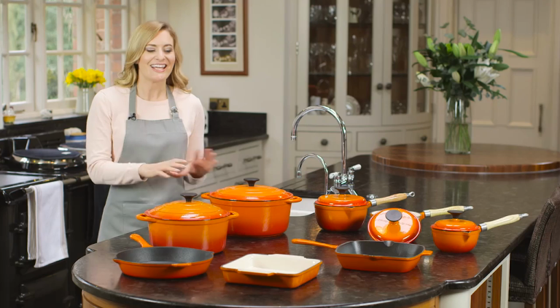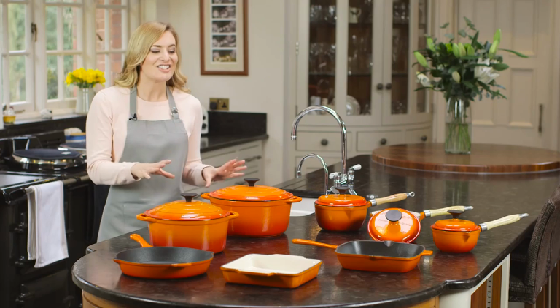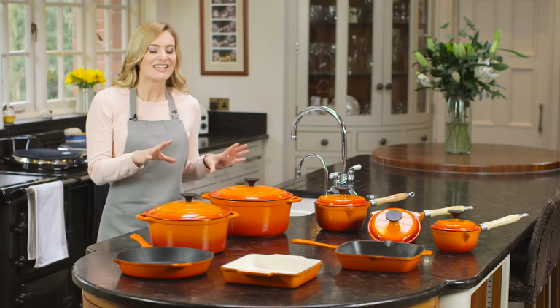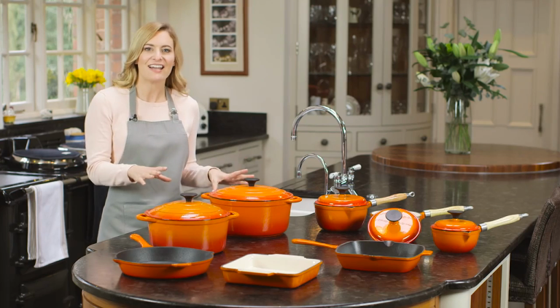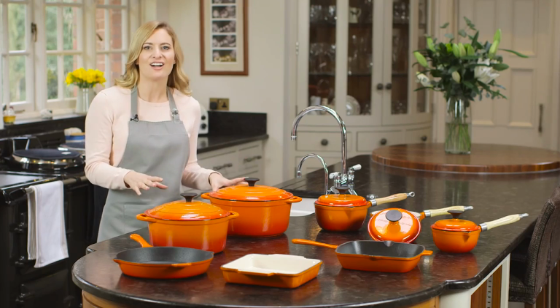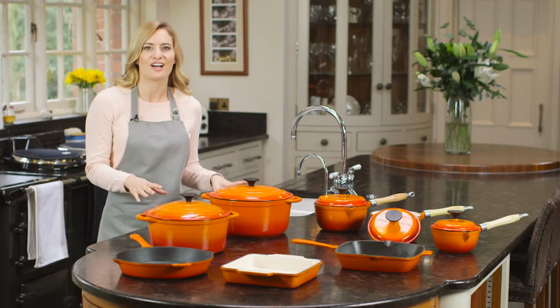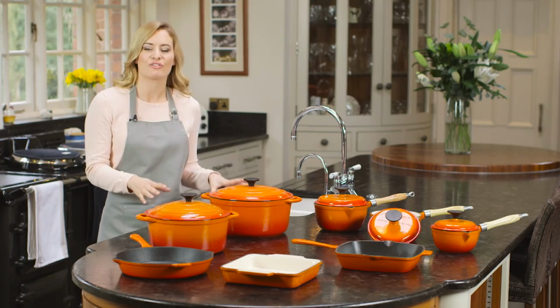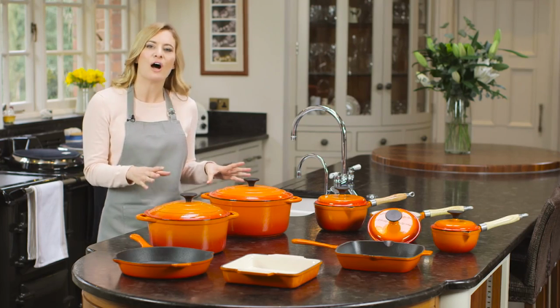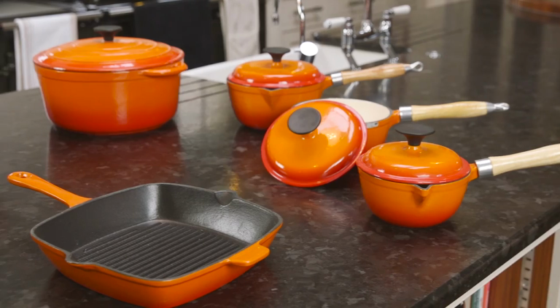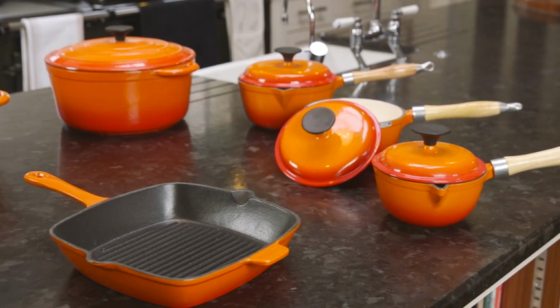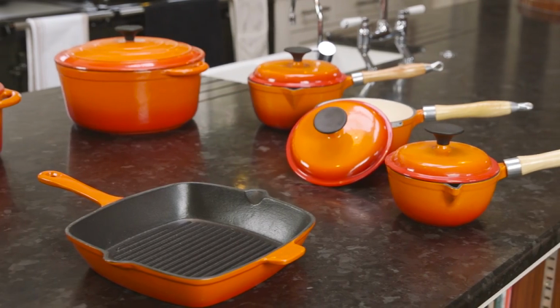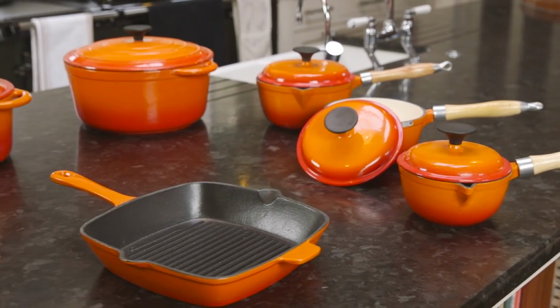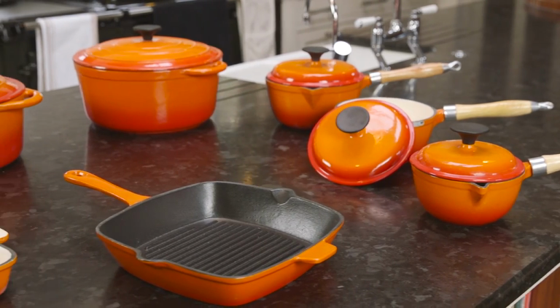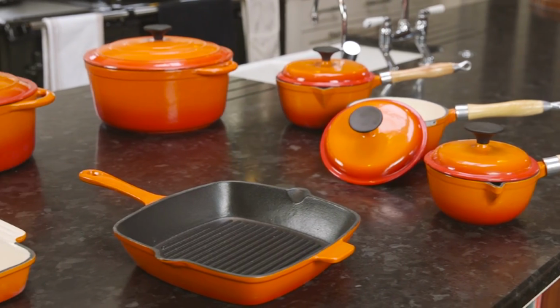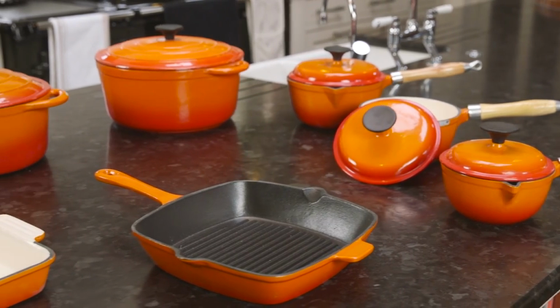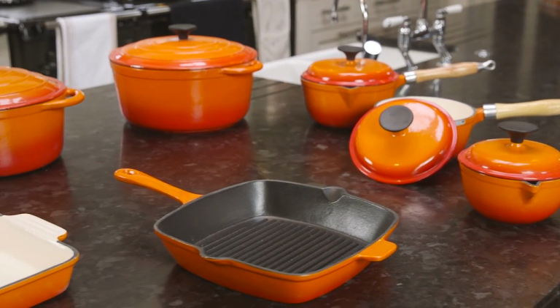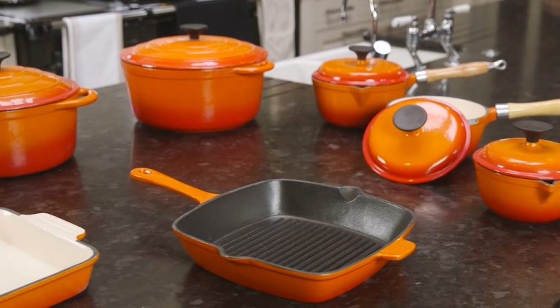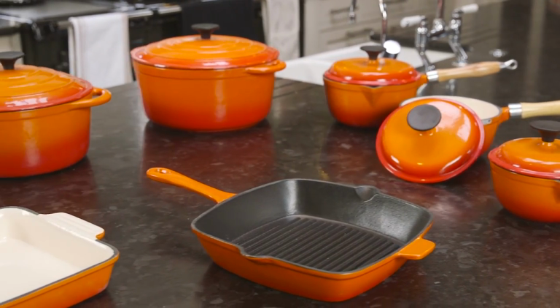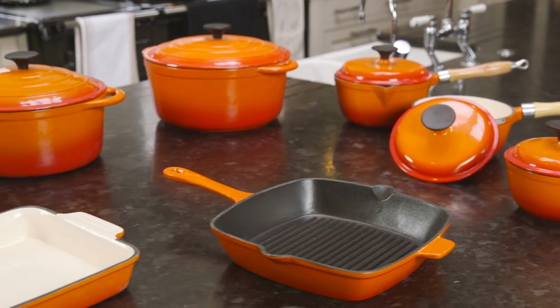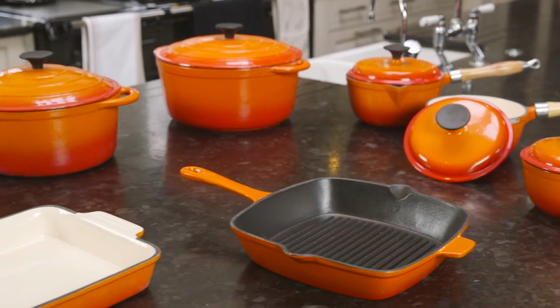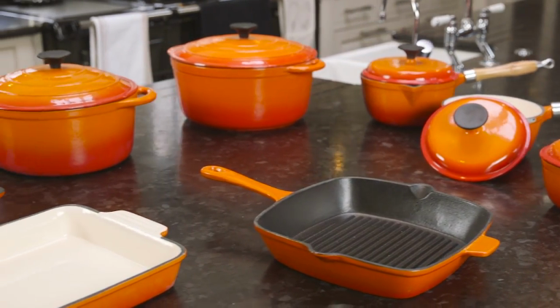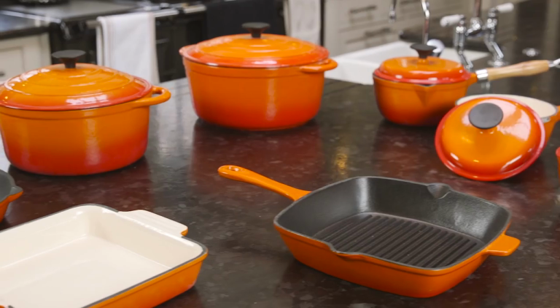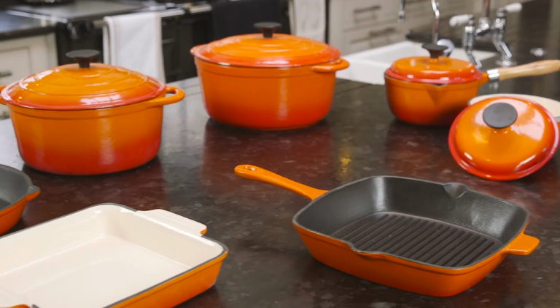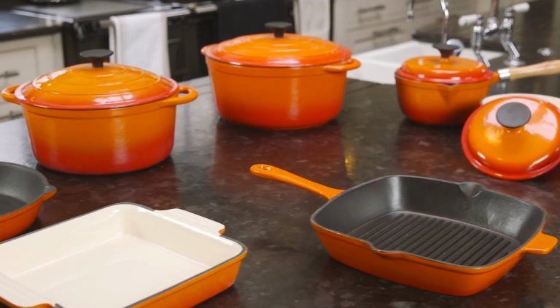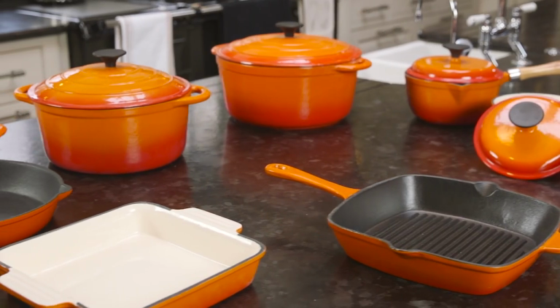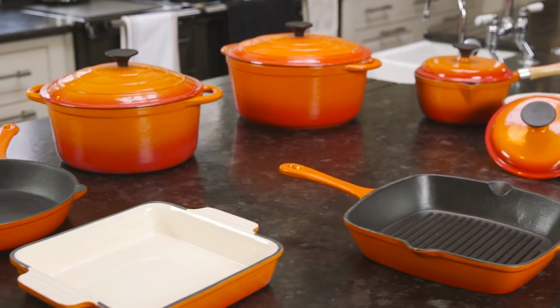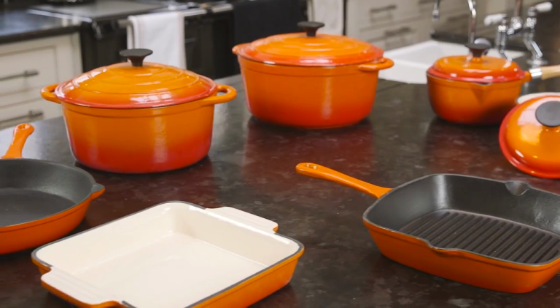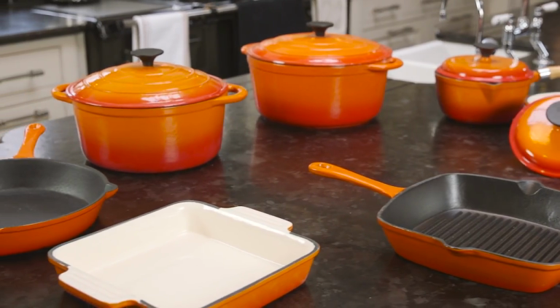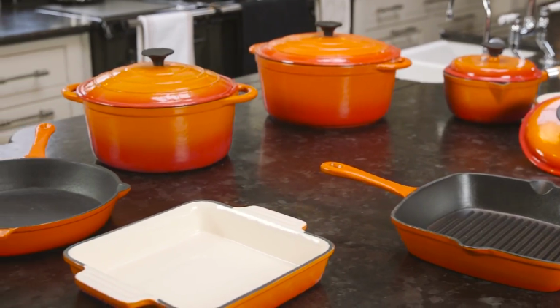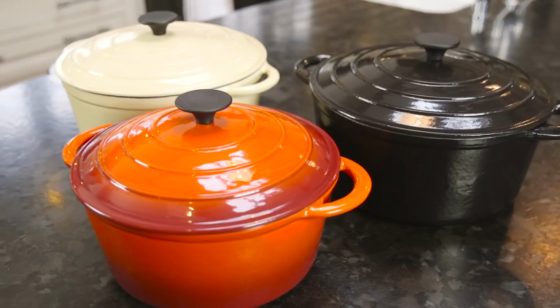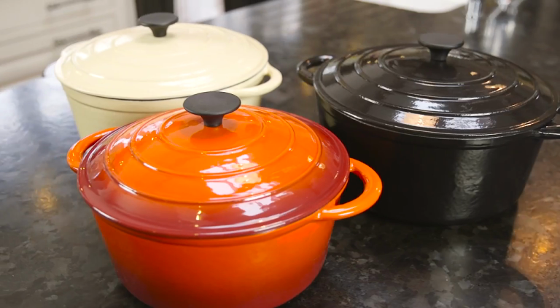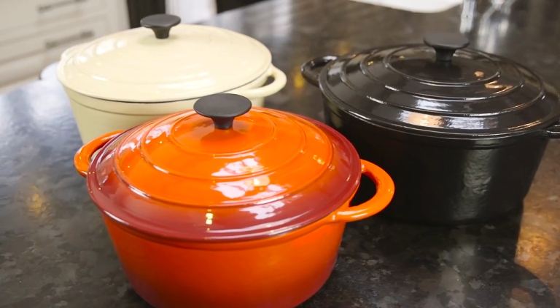Each is hand cast from high quality molten iron, enamelled inside and out and available in a choice of colours.